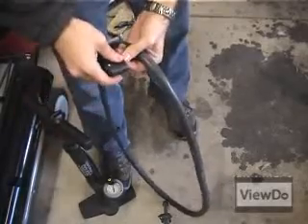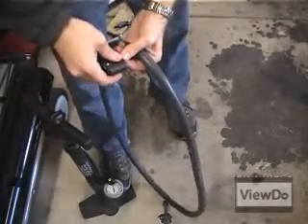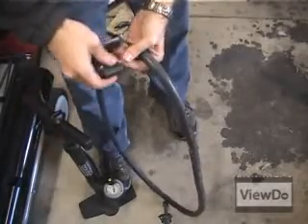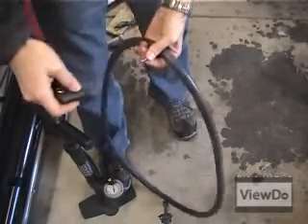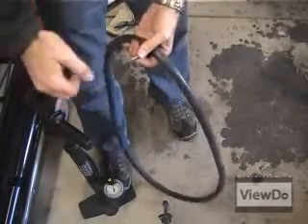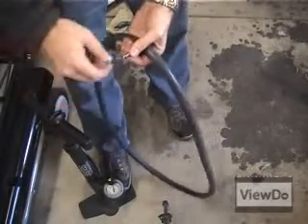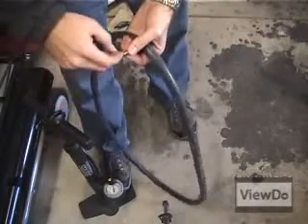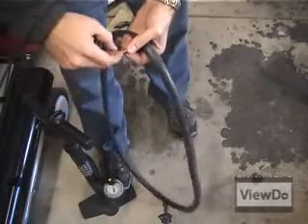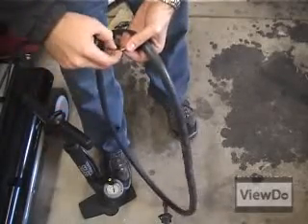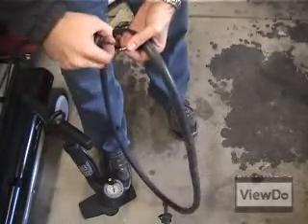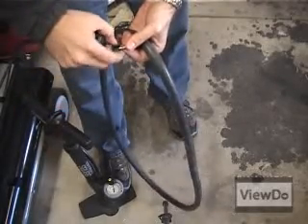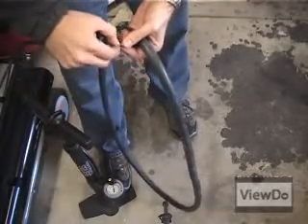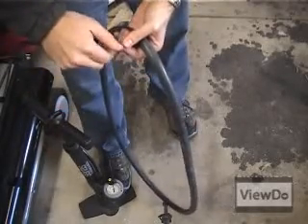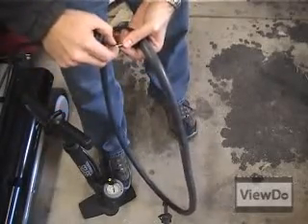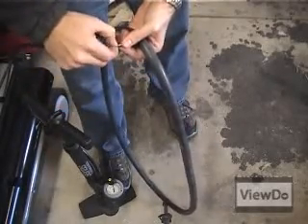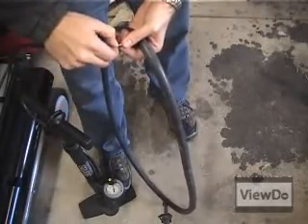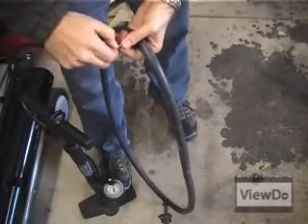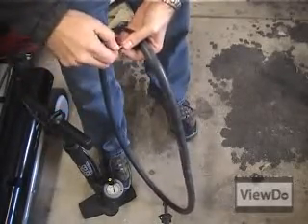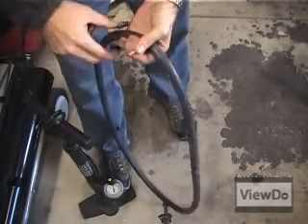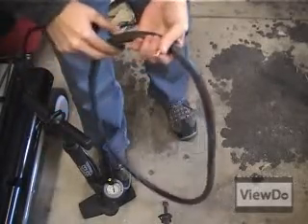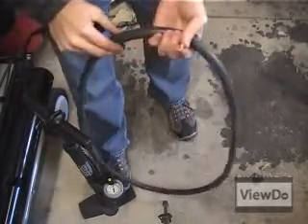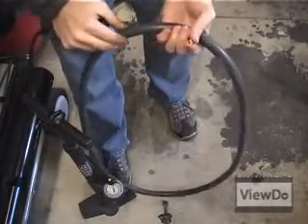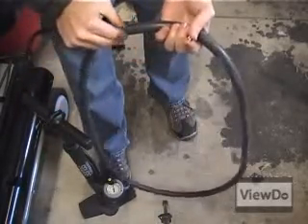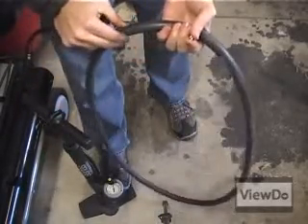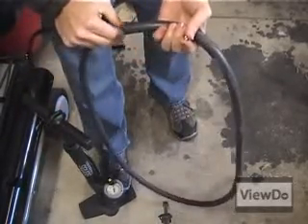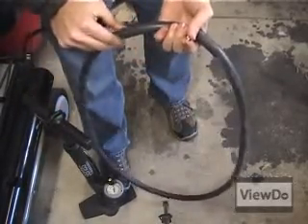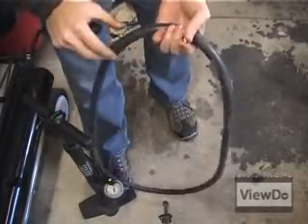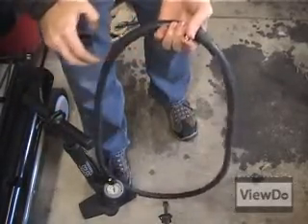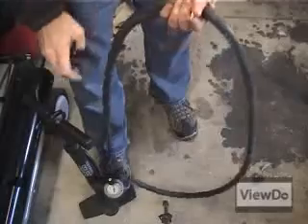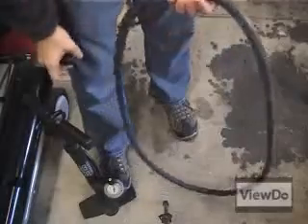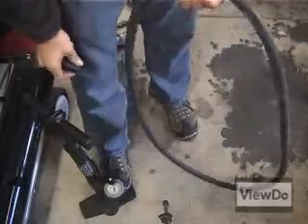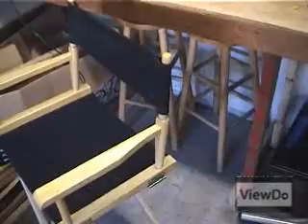Pump up the tube so that it's firm and let it rest for another 5 minutes to make sure that your patch is holding air.